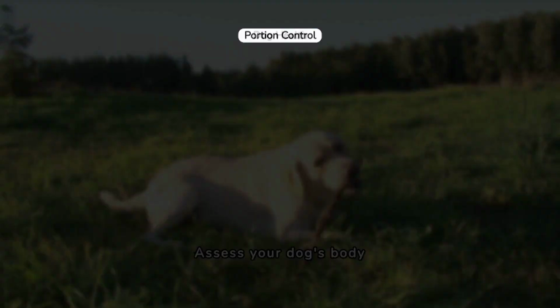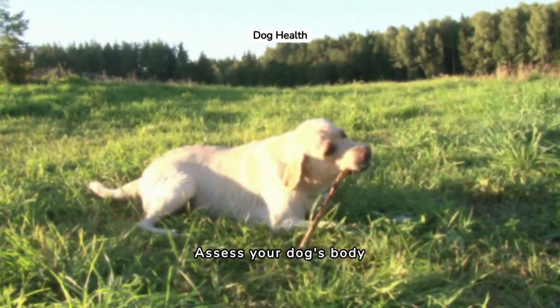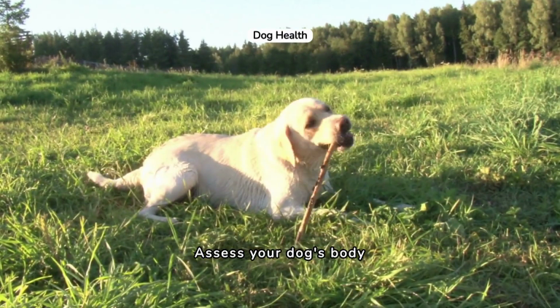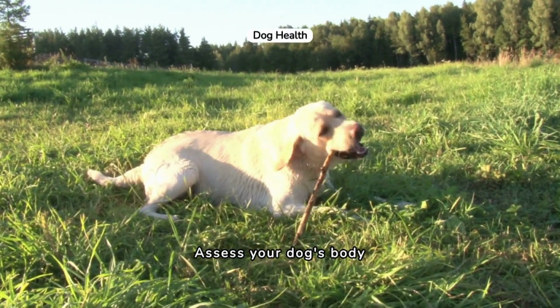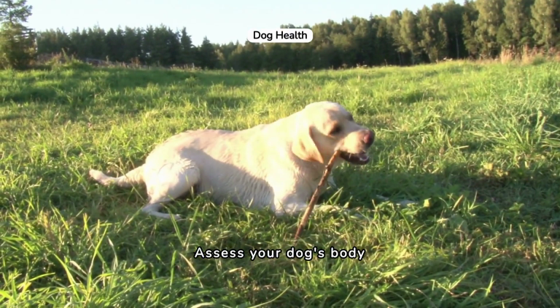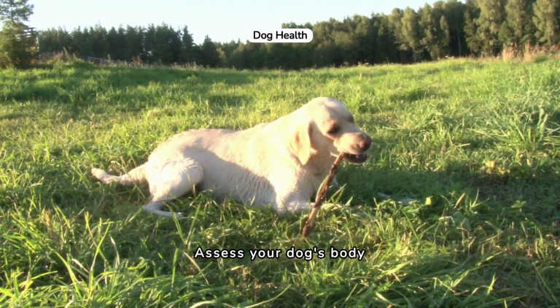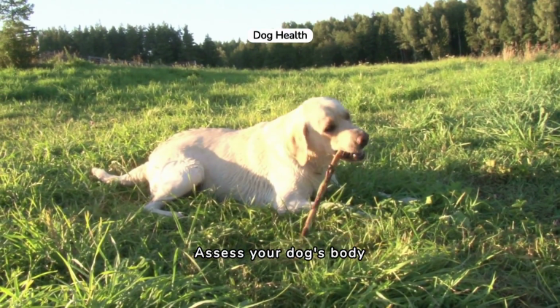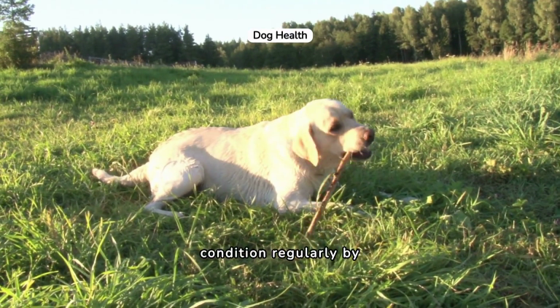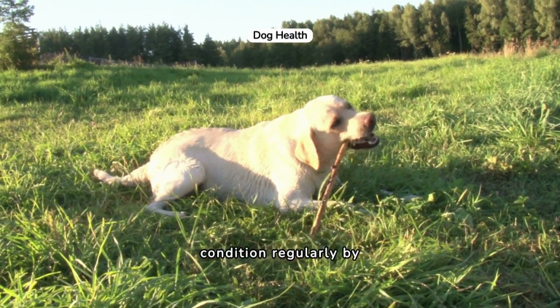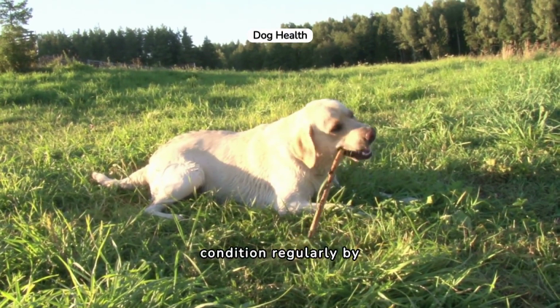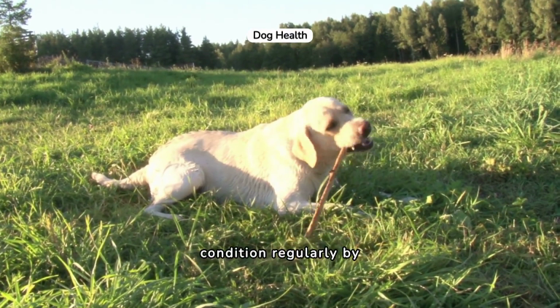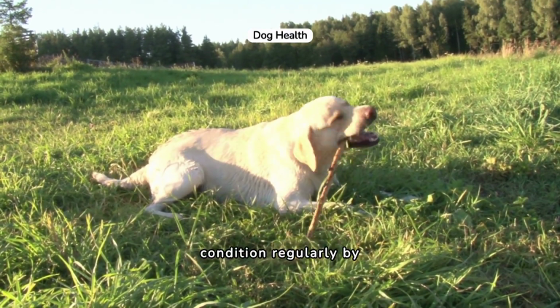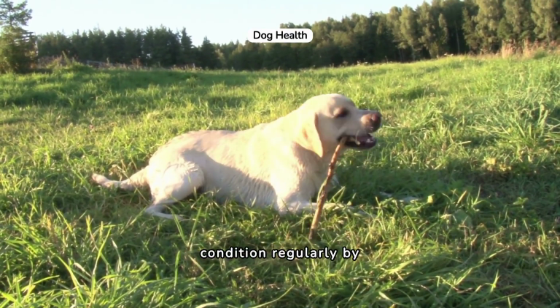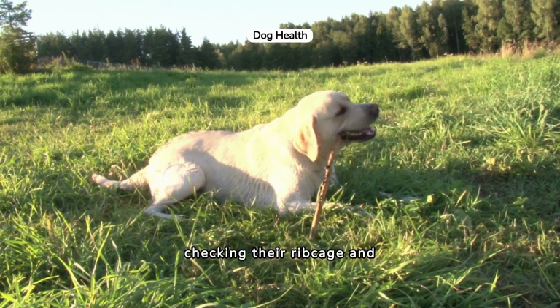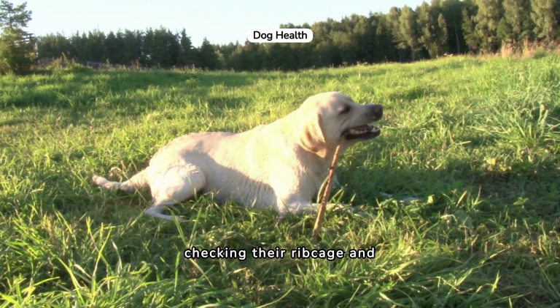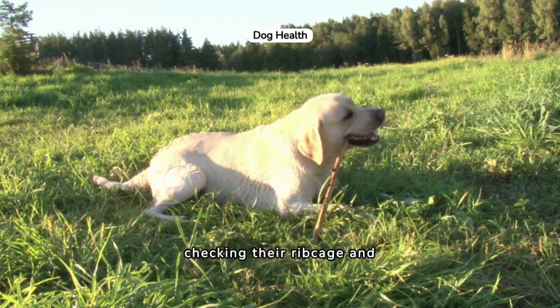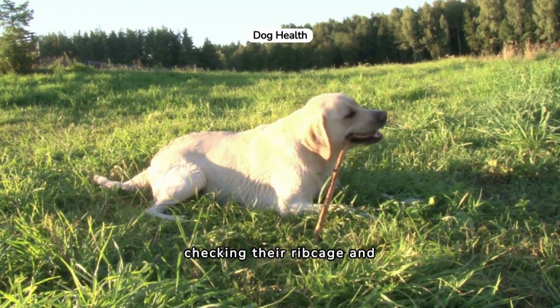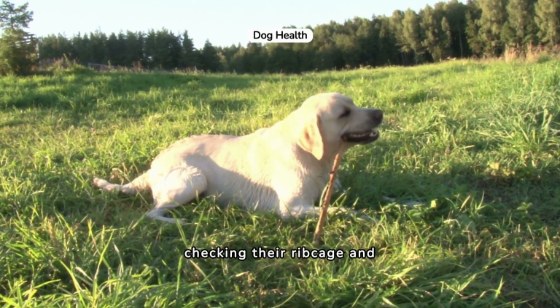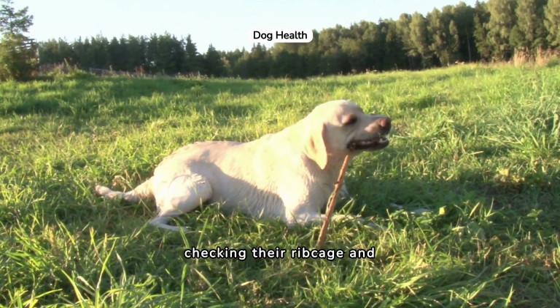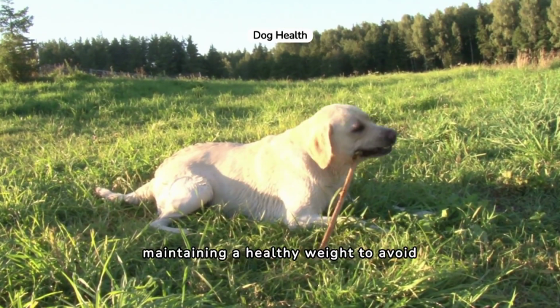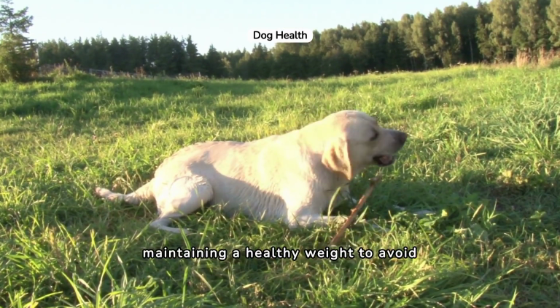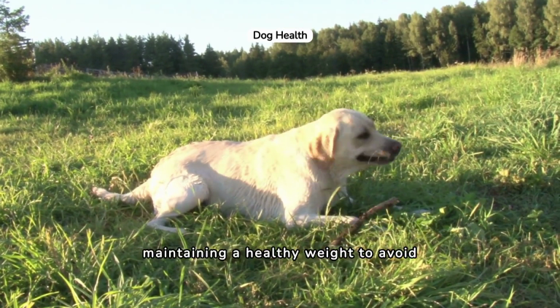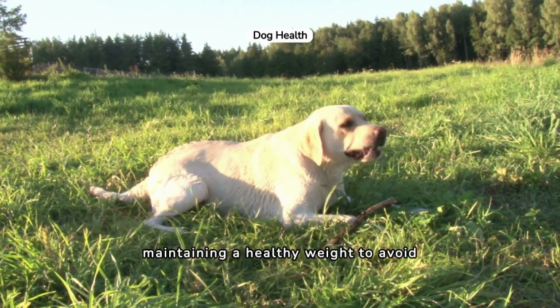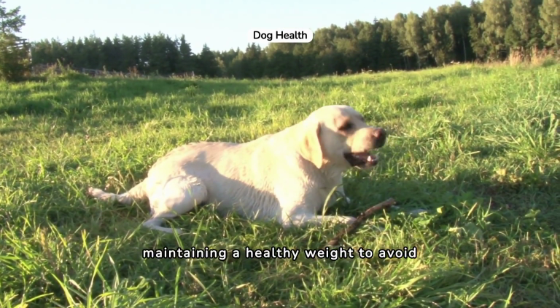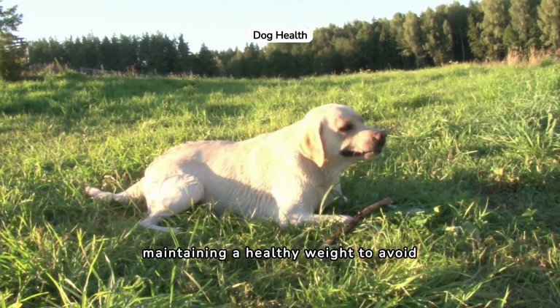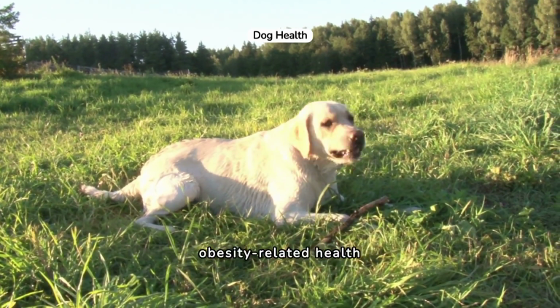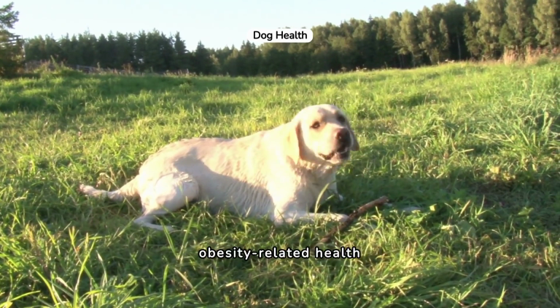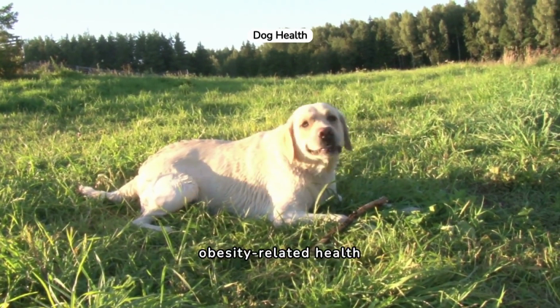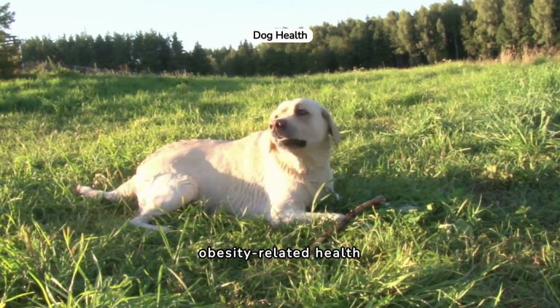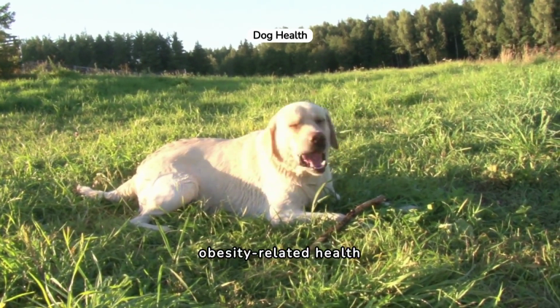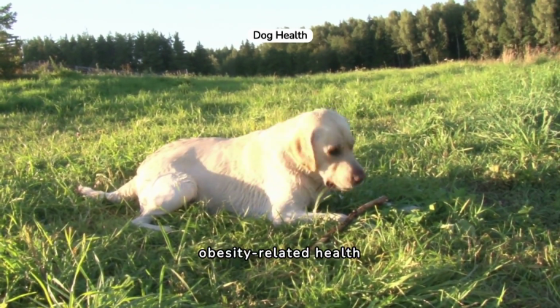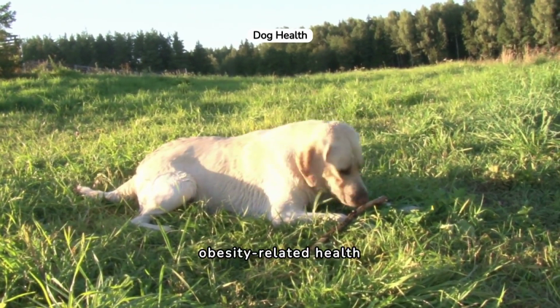Assess your dog's body condition regularly by checking their rib cage and maintaining a healthy weight to avoid obesity-related health issues.